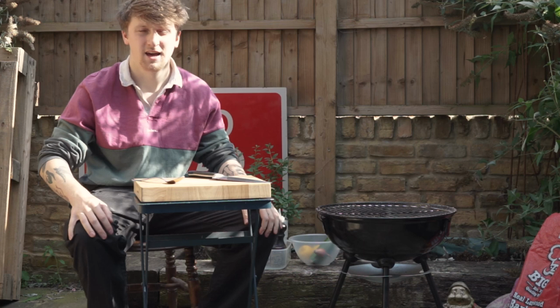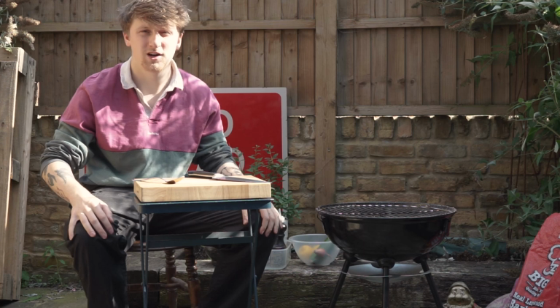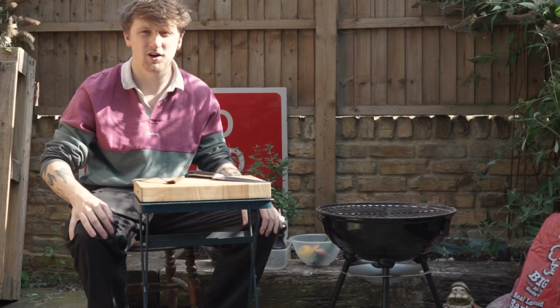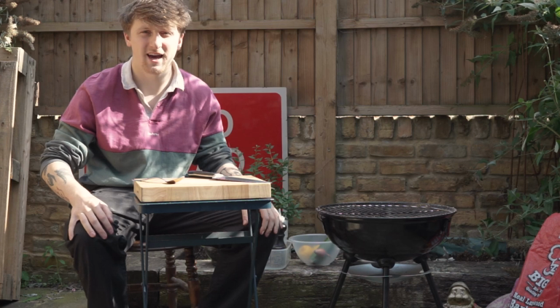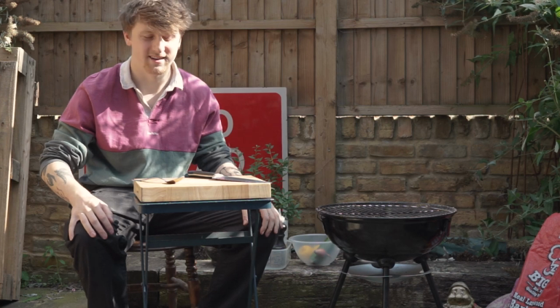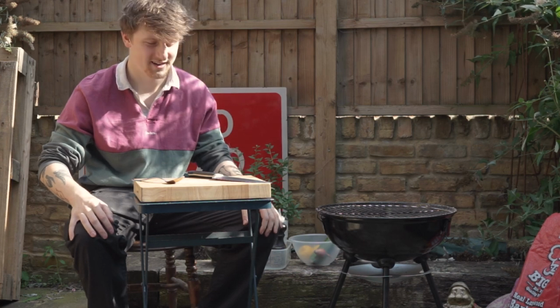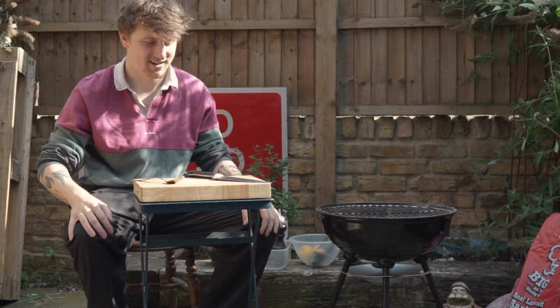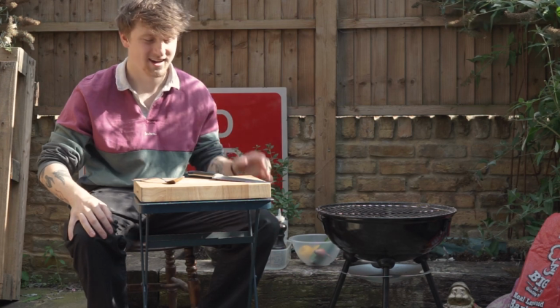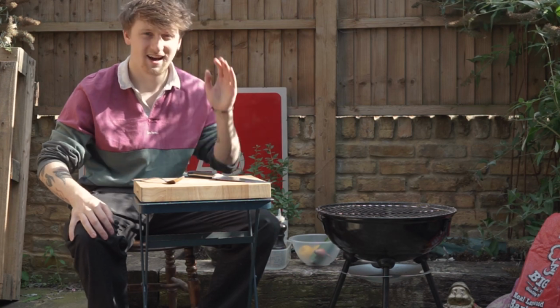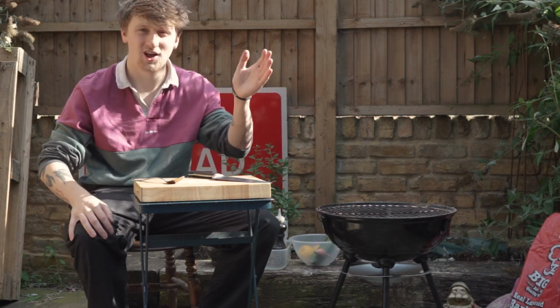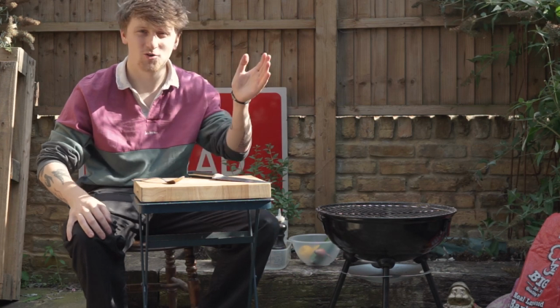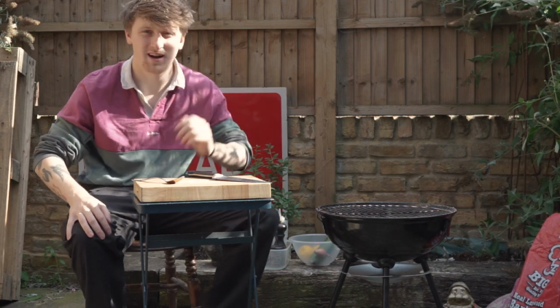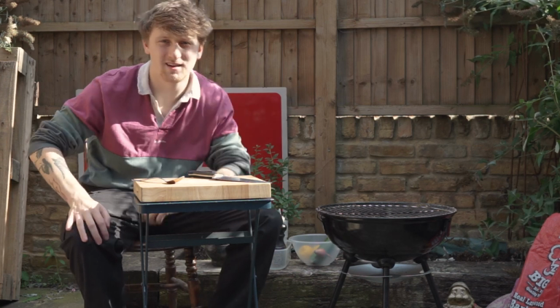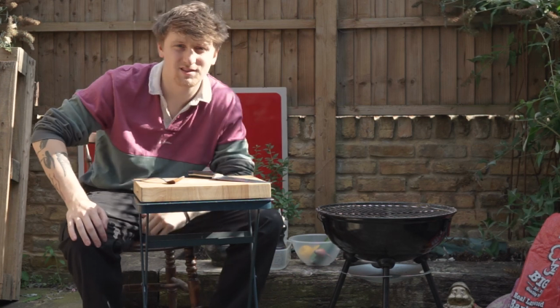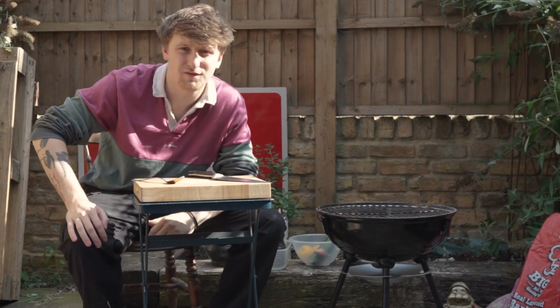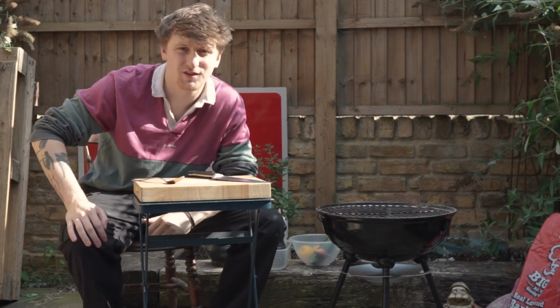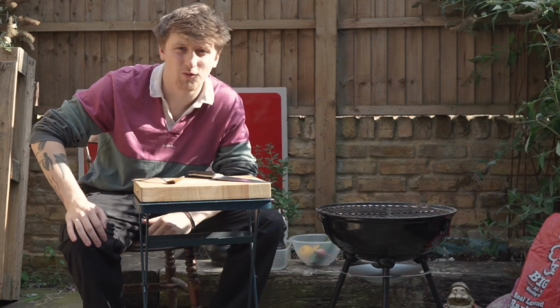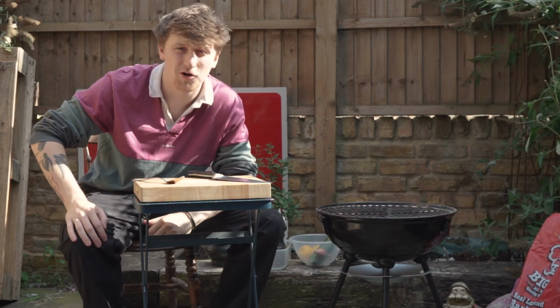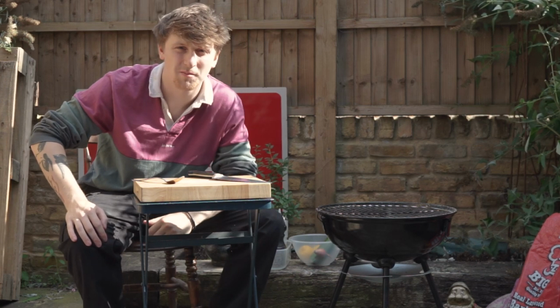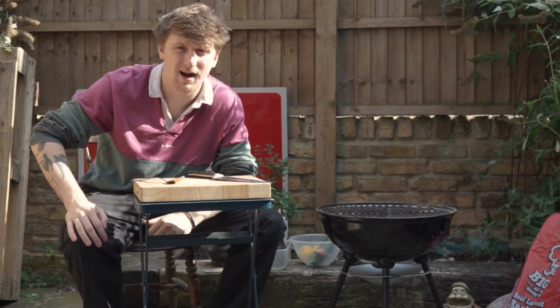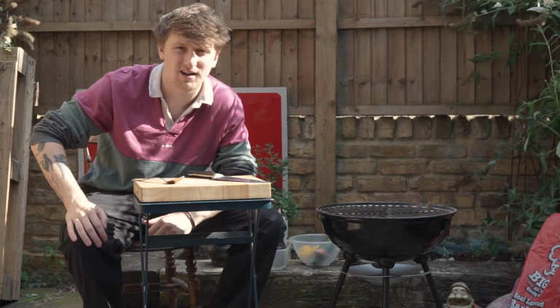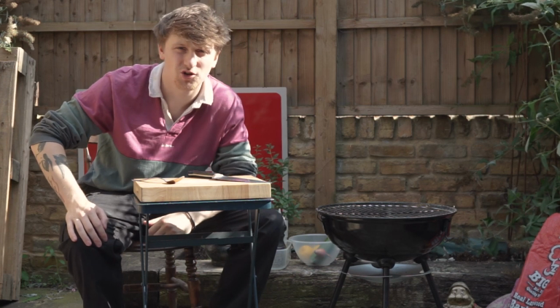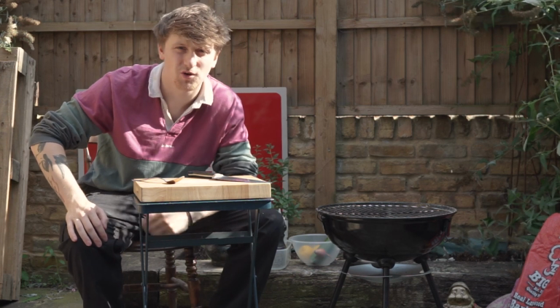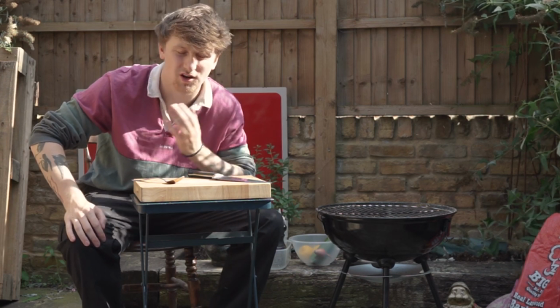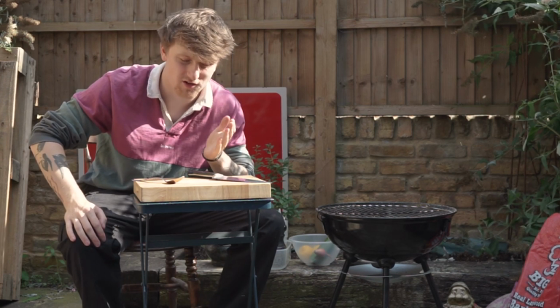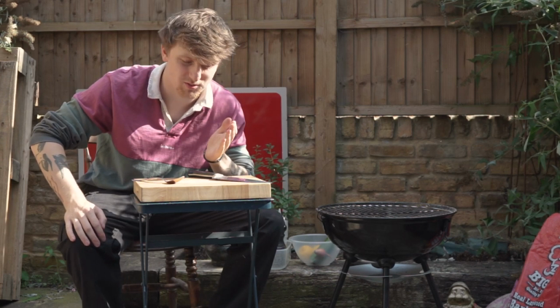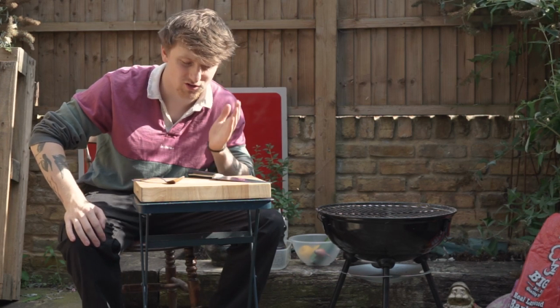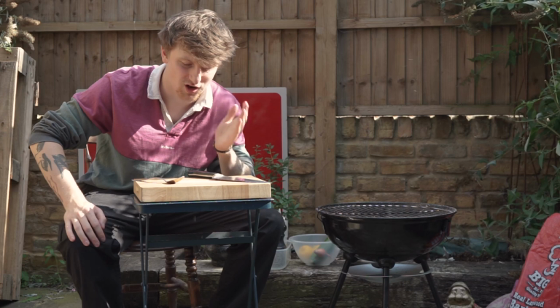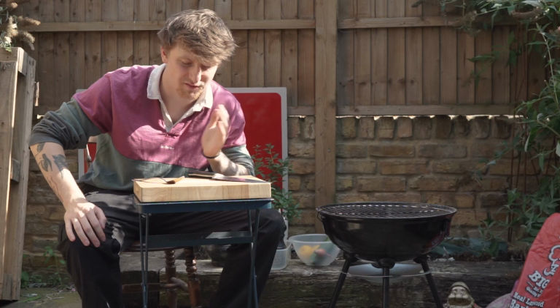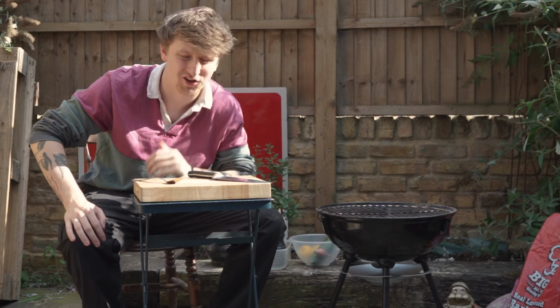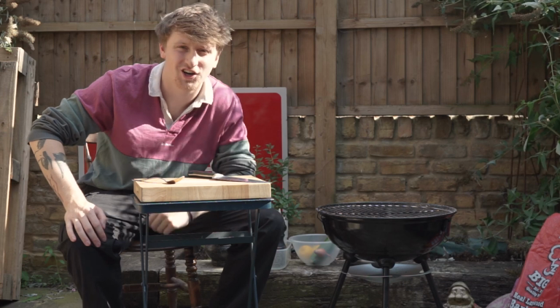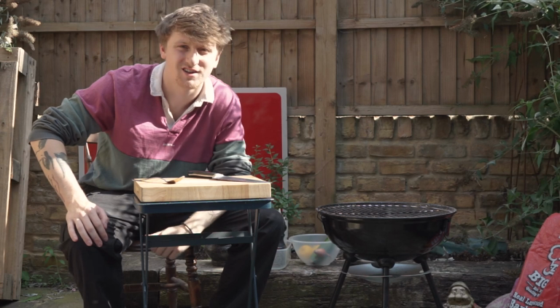Here we go again. Hello, my name is Nathan and welcome back to another episode of Uncut.